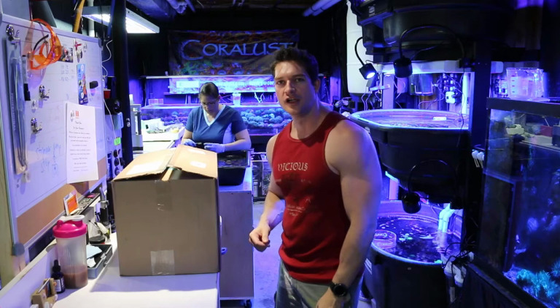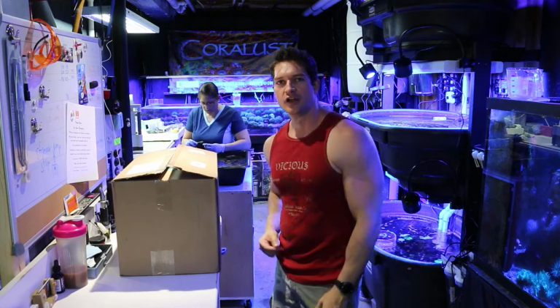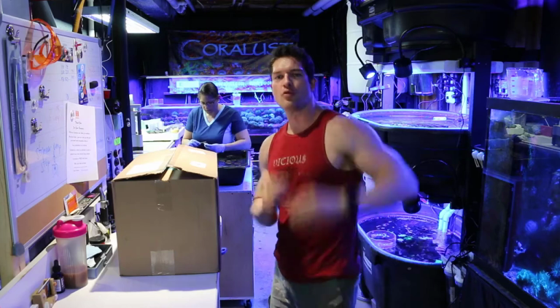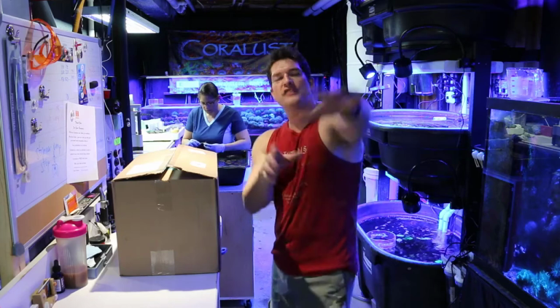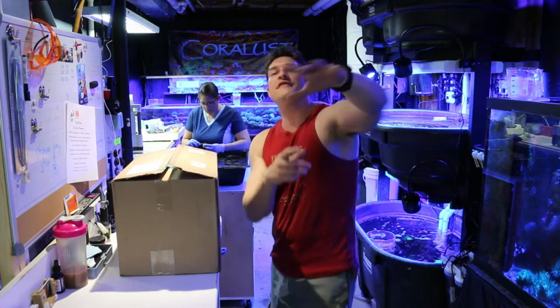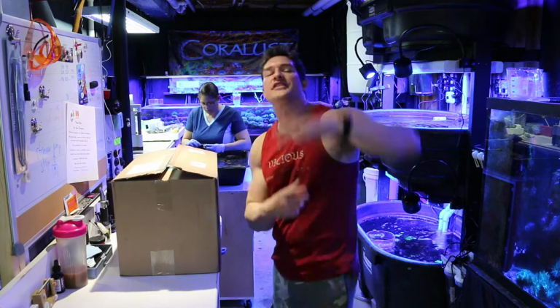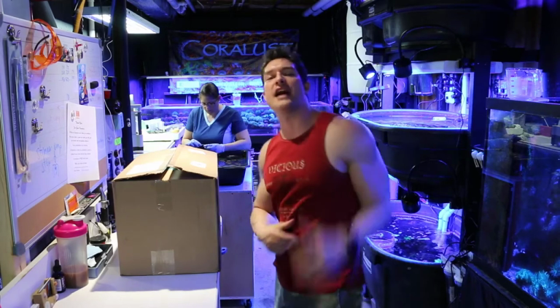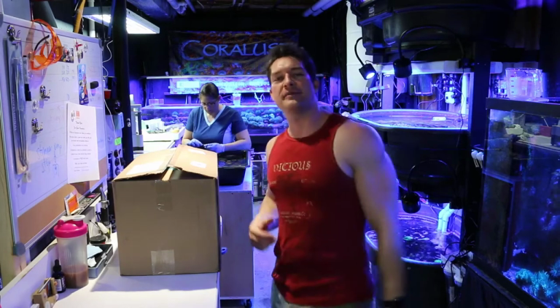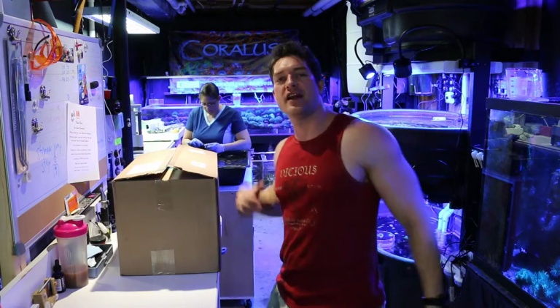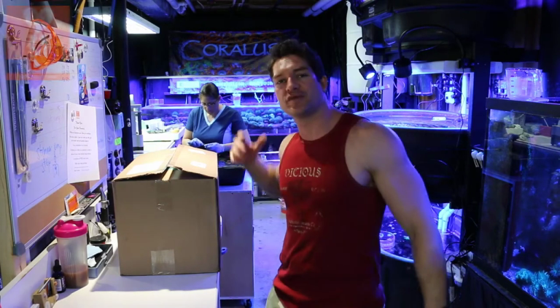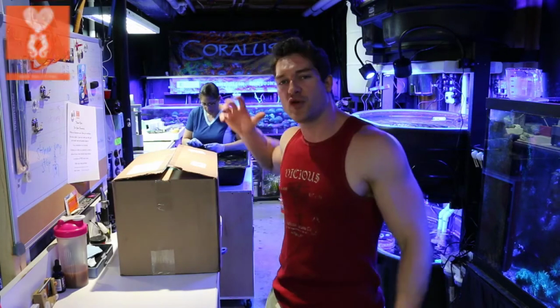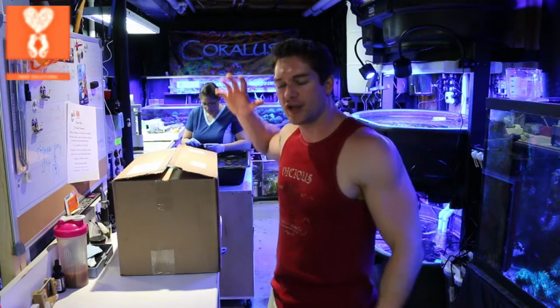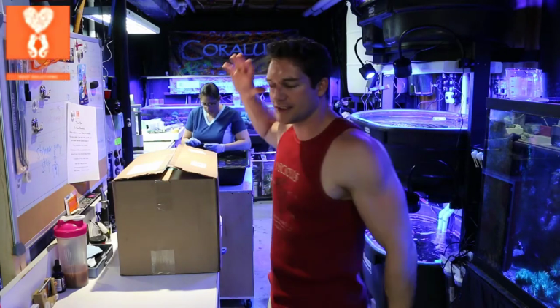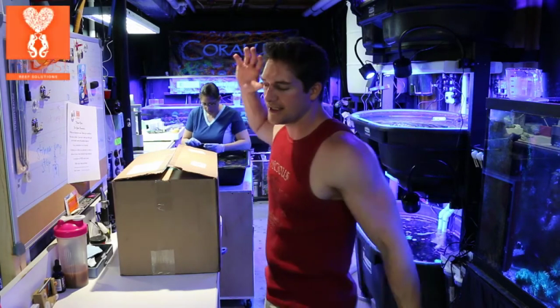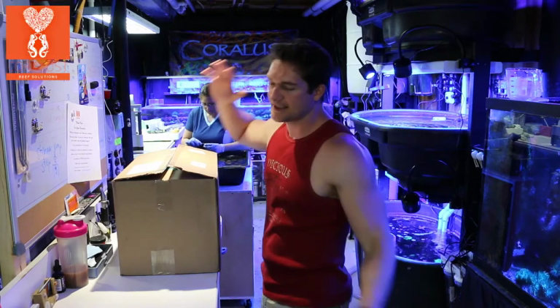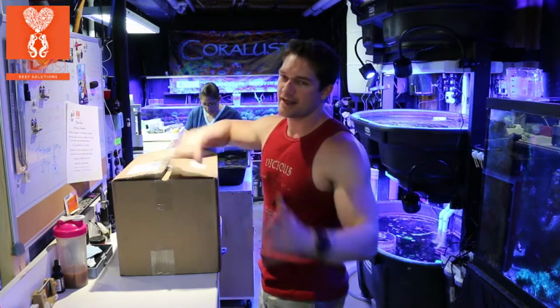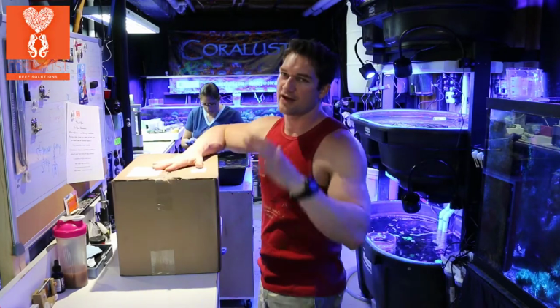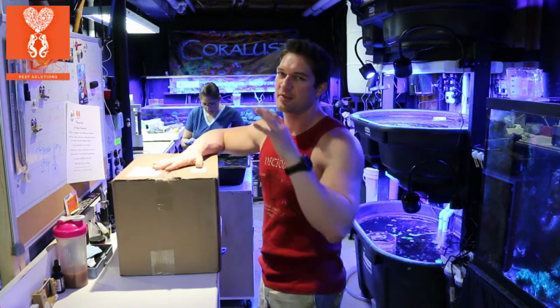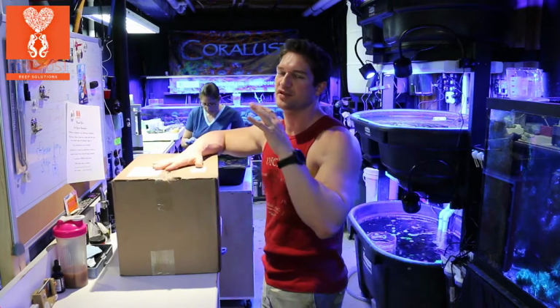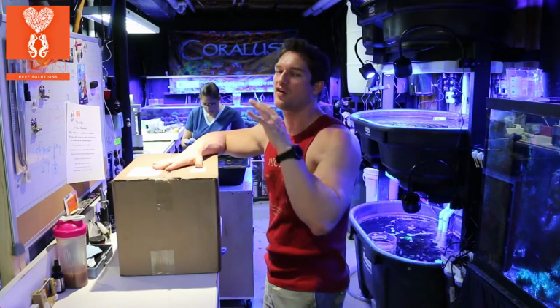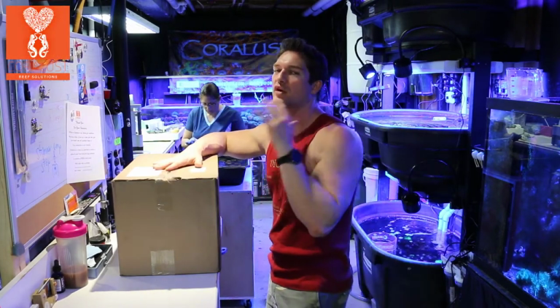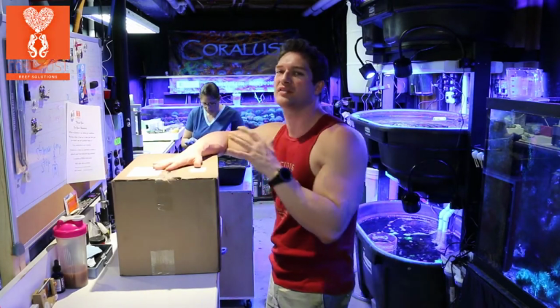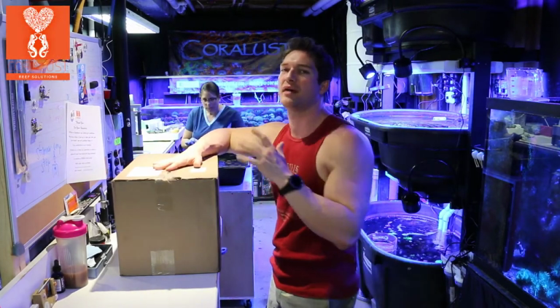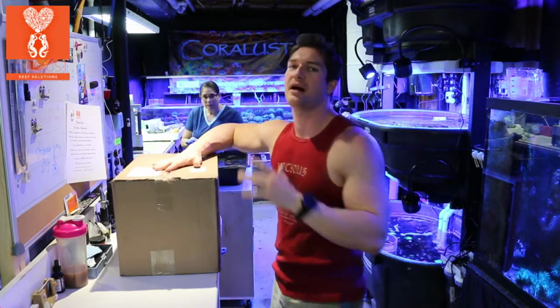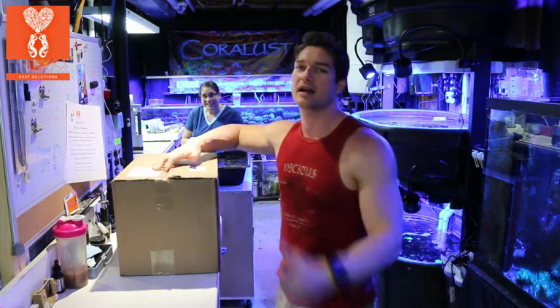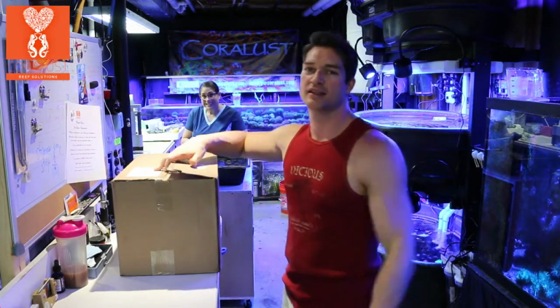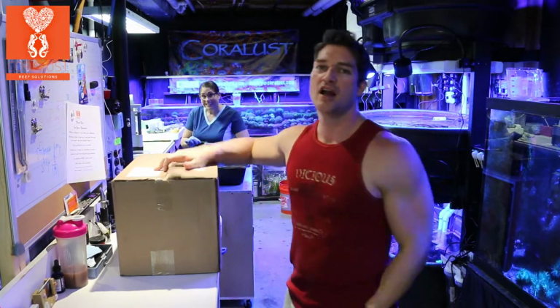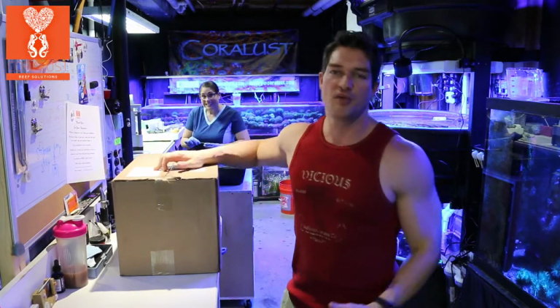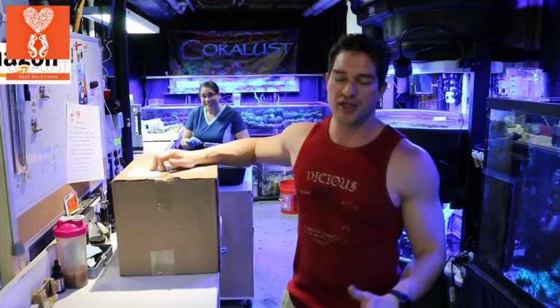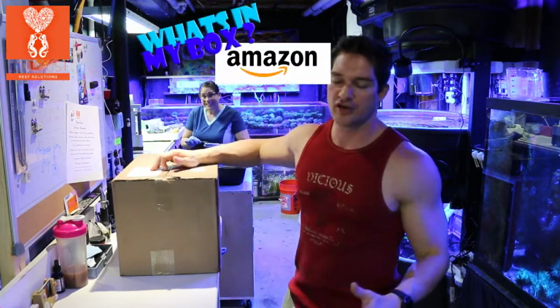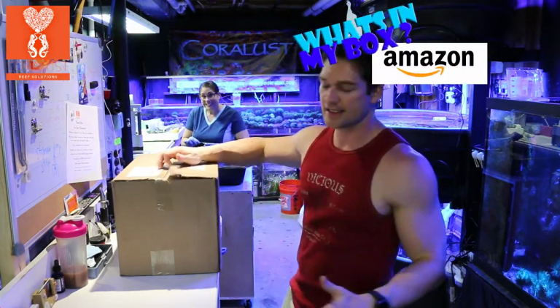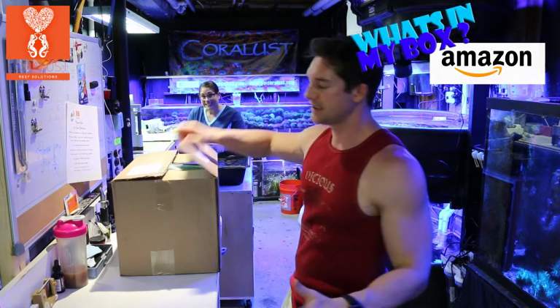Good morning Reapers, I'm Daniel from Coral Us and this is another episode of What's in My Box VRS.